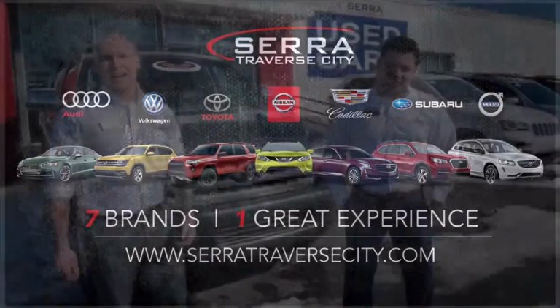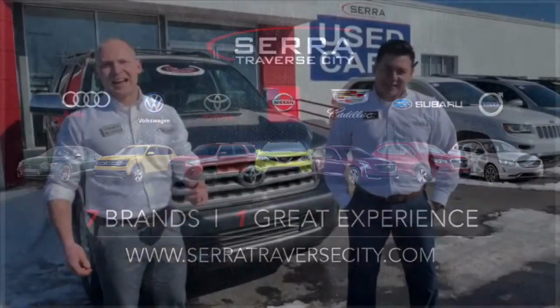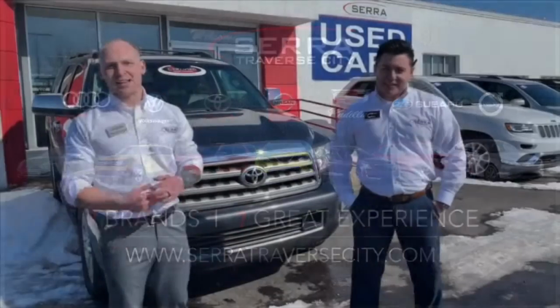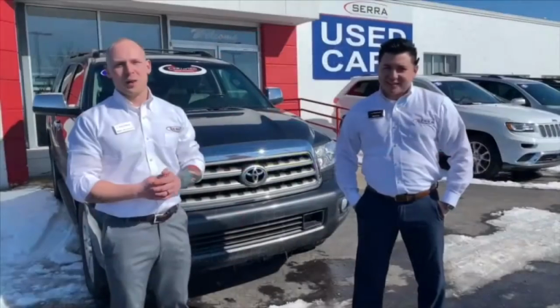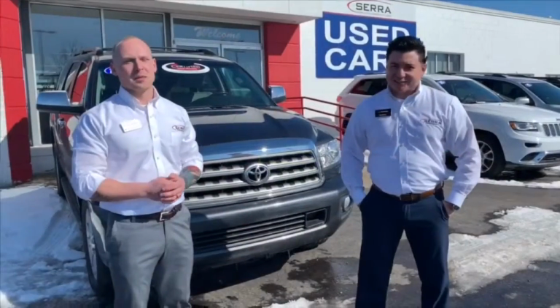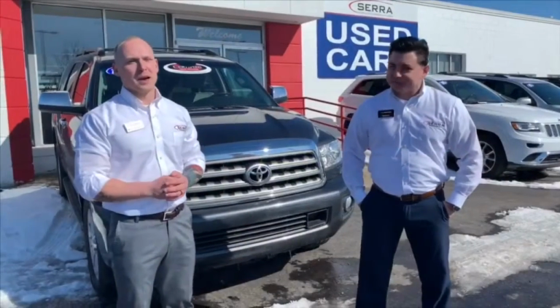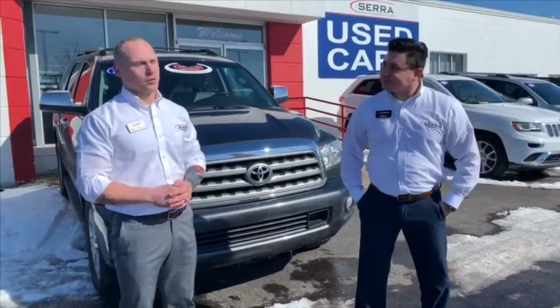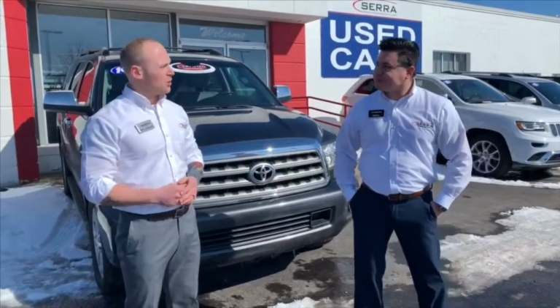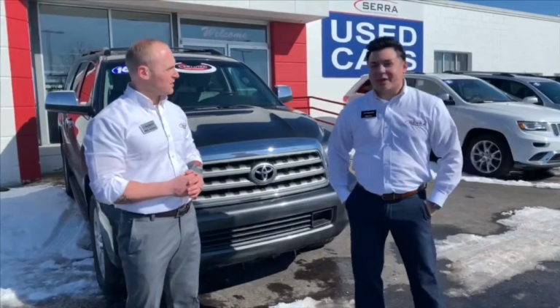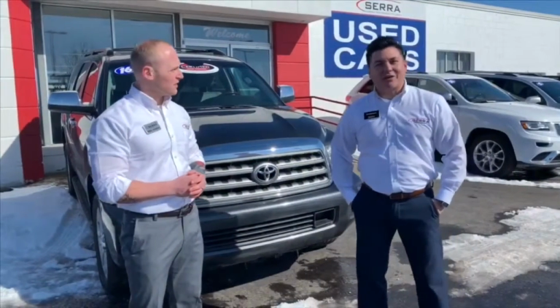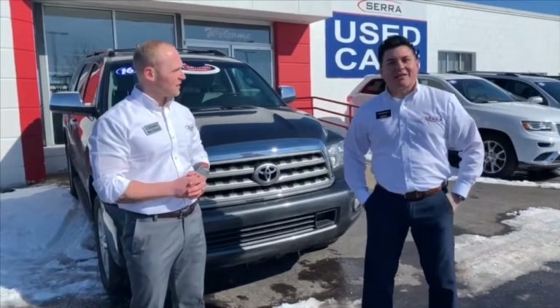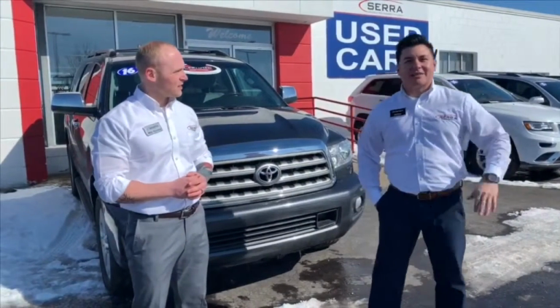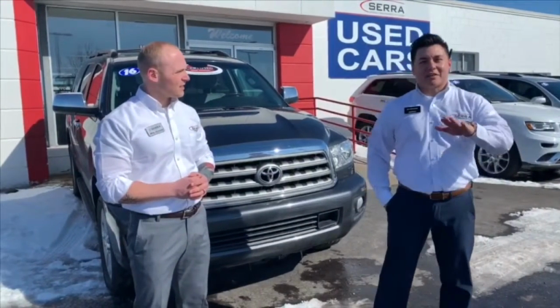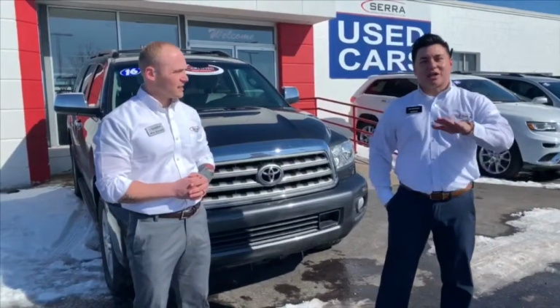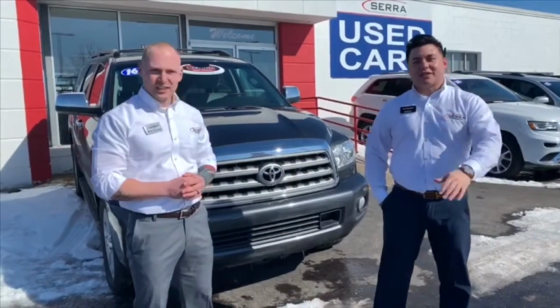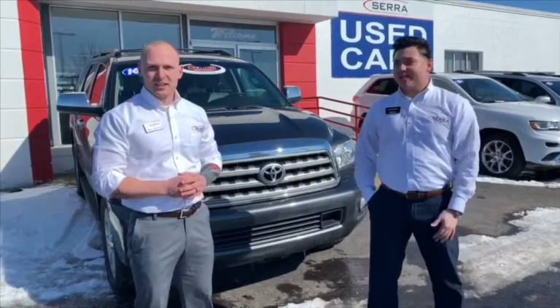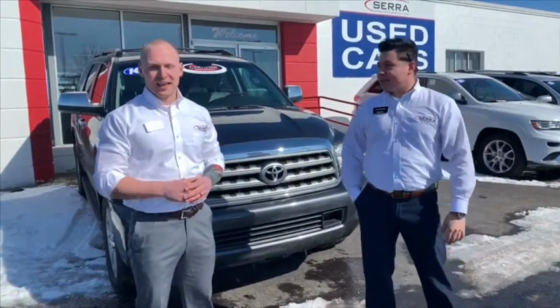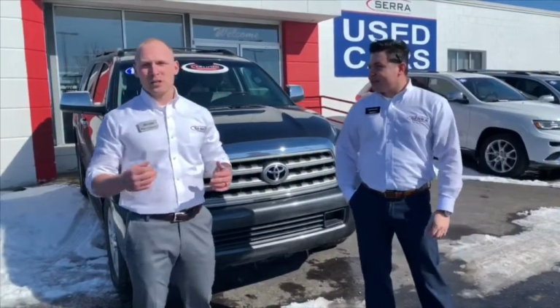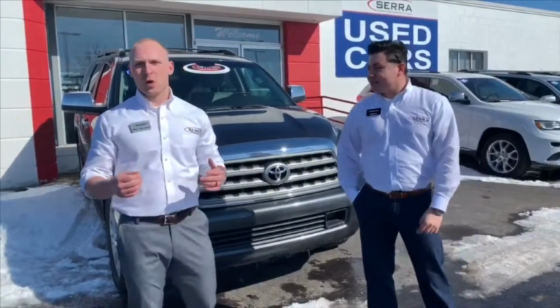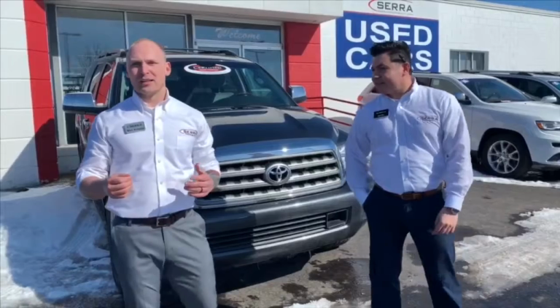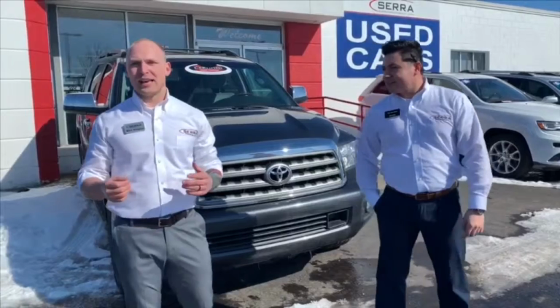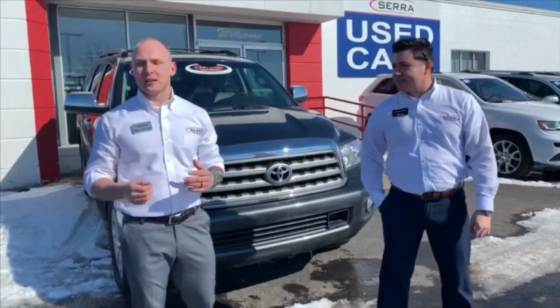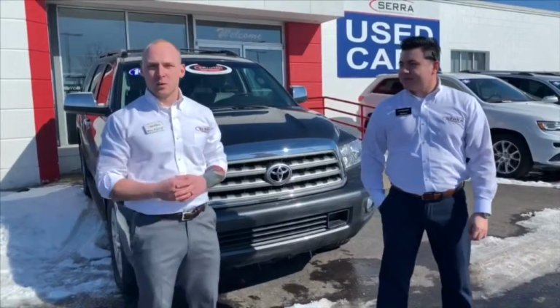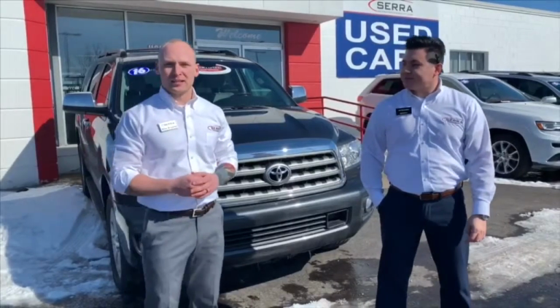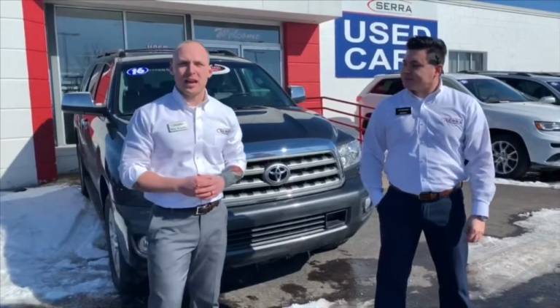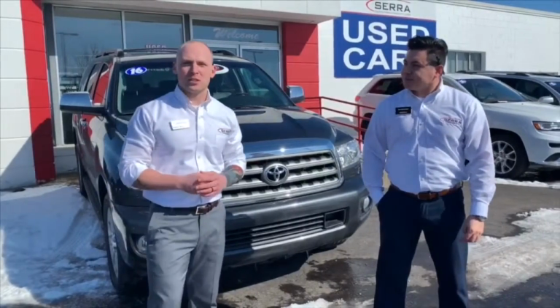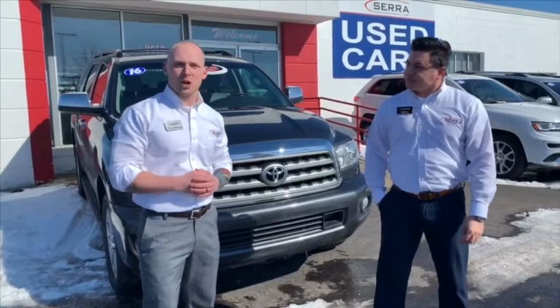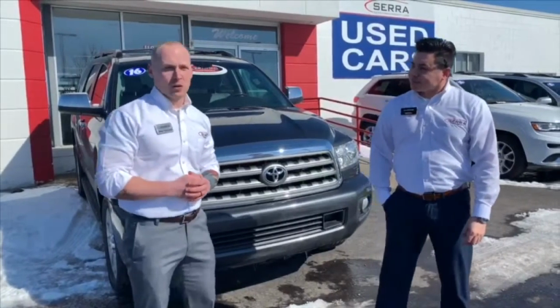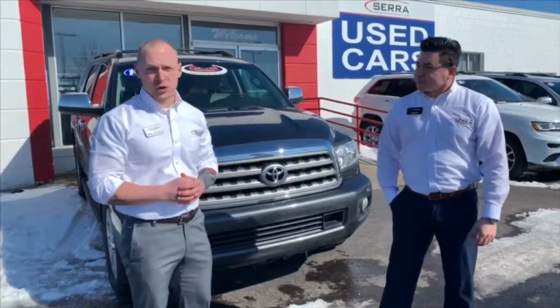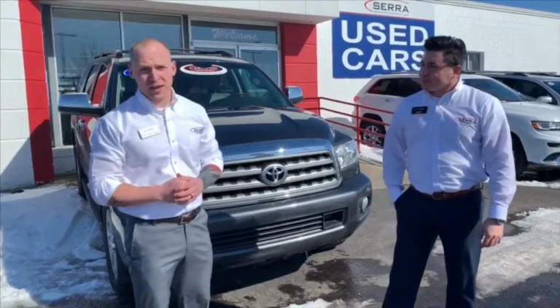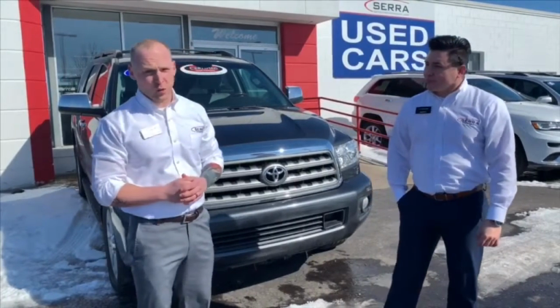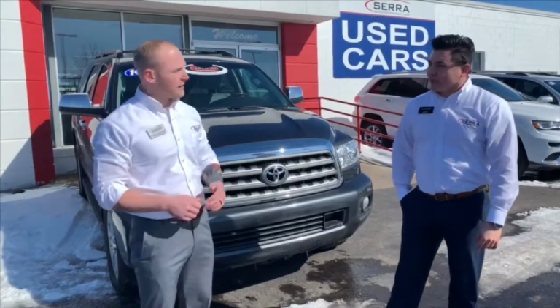Hey guys, how you doing? My name is Mike Krimel. Eric Hernandez here, Sierra Traverse City. Today we just wanted to take a little bit of time and talk about certified Toyotas.